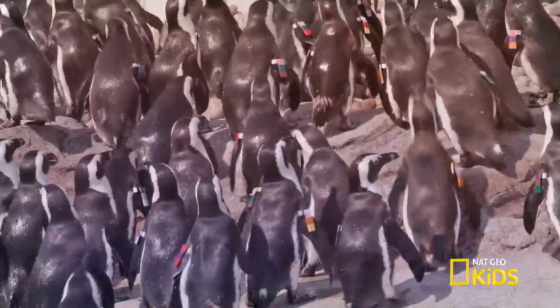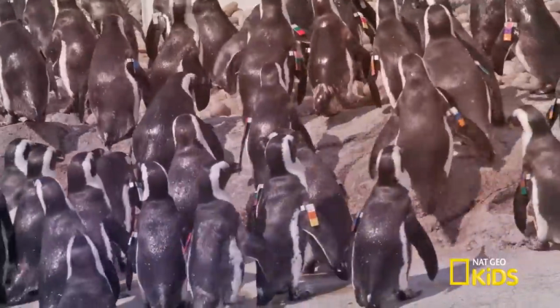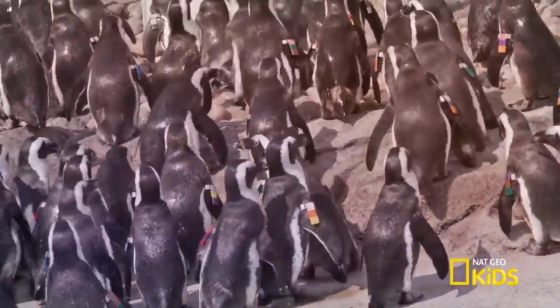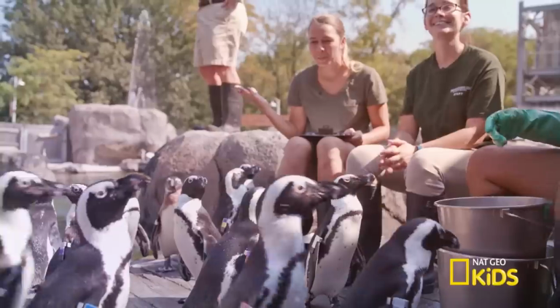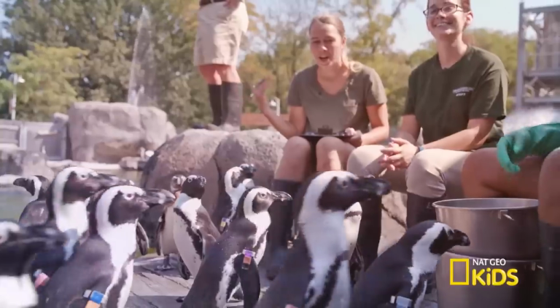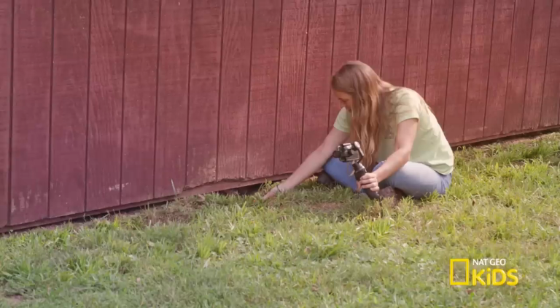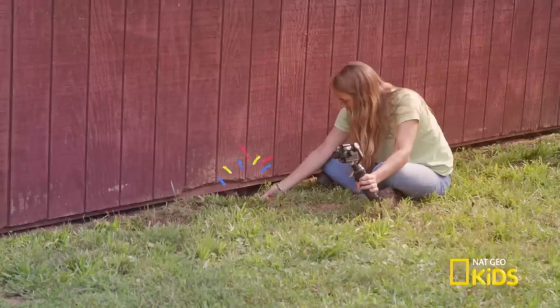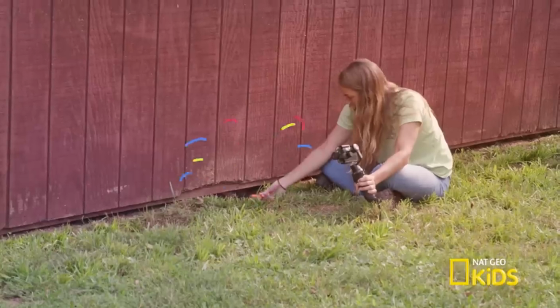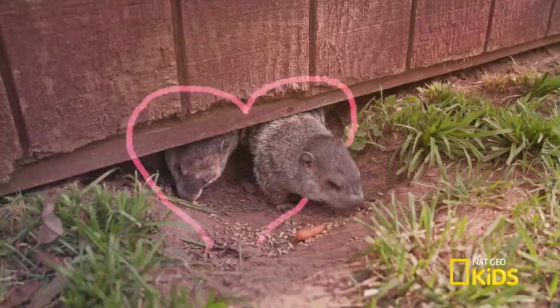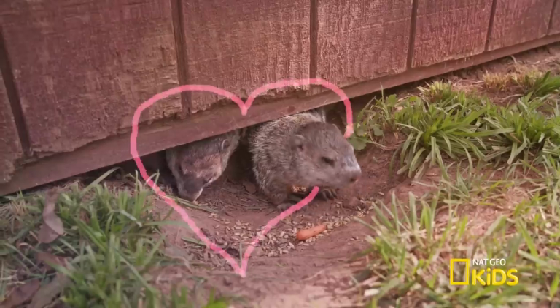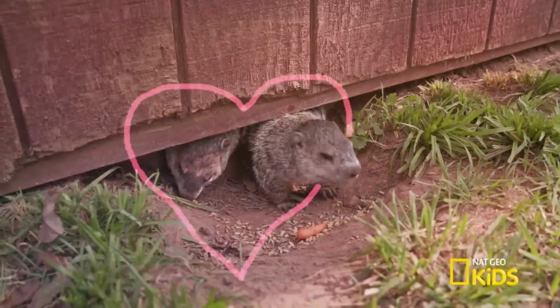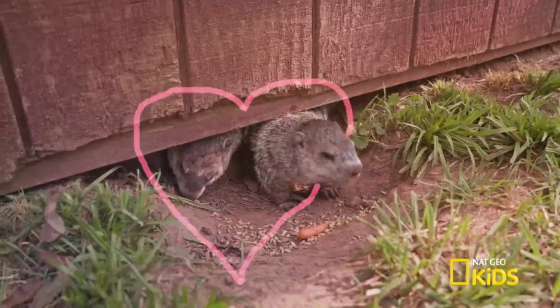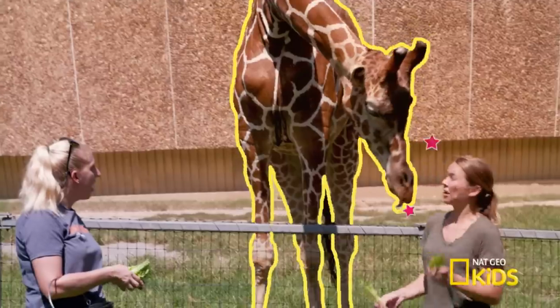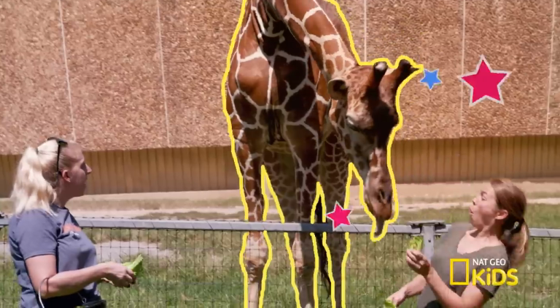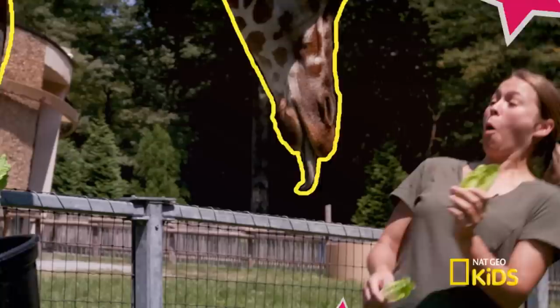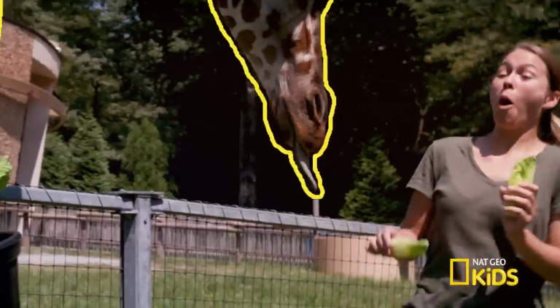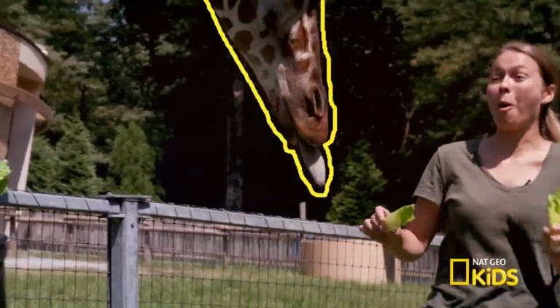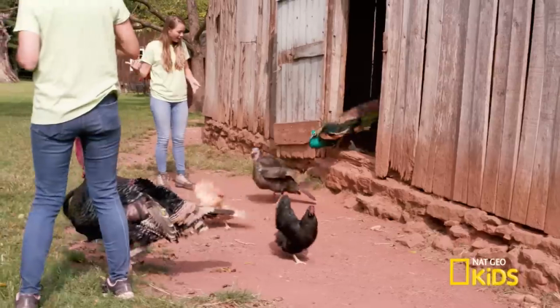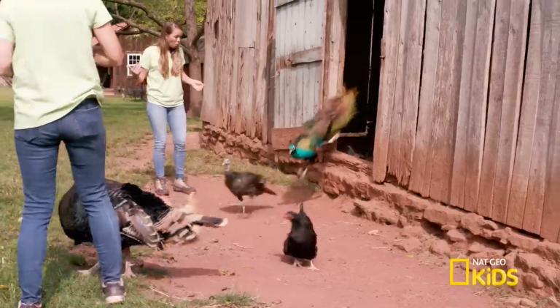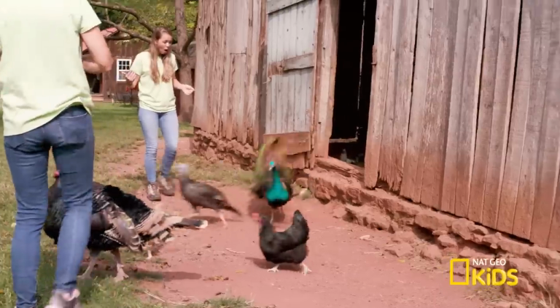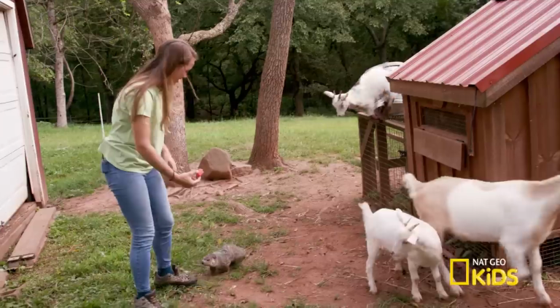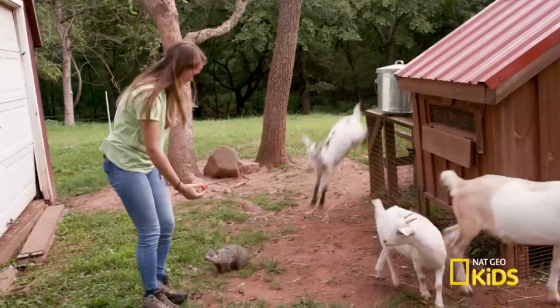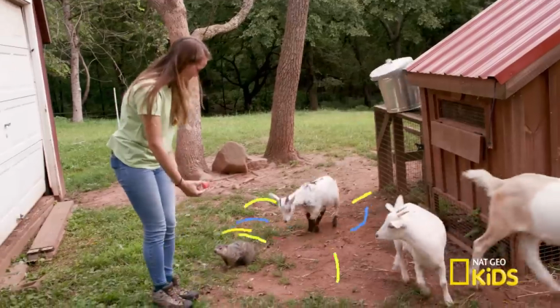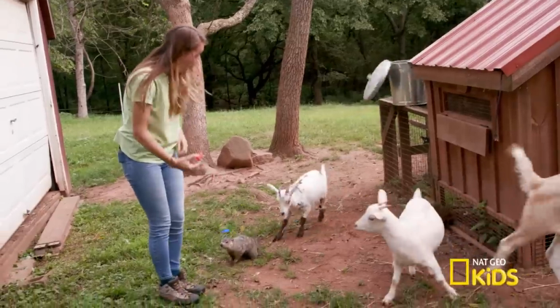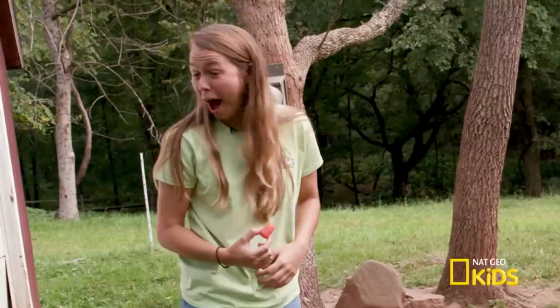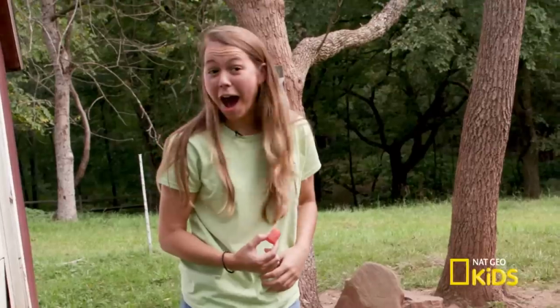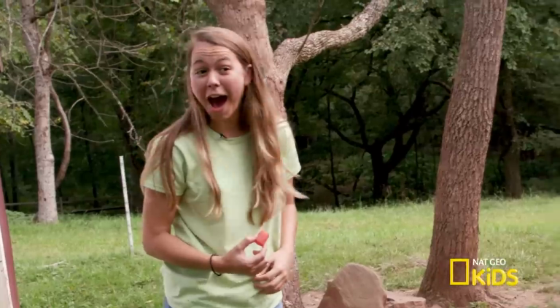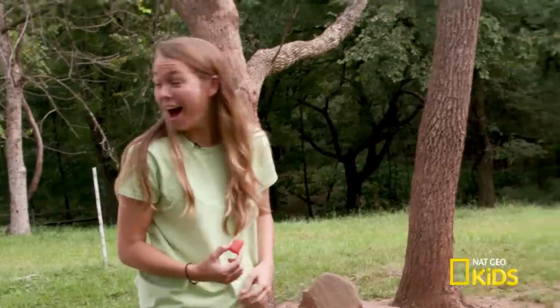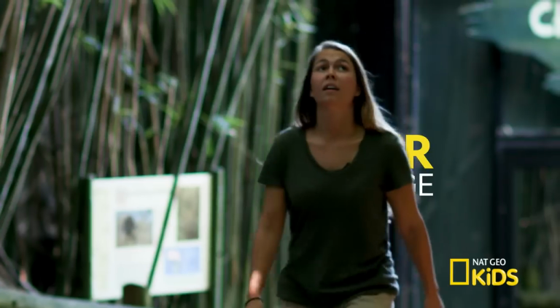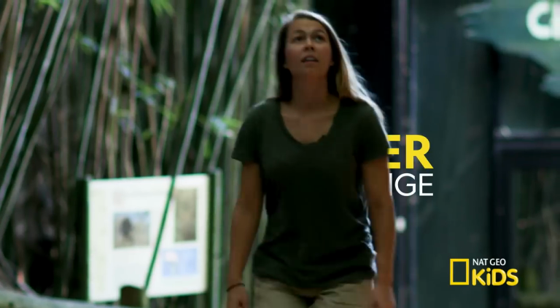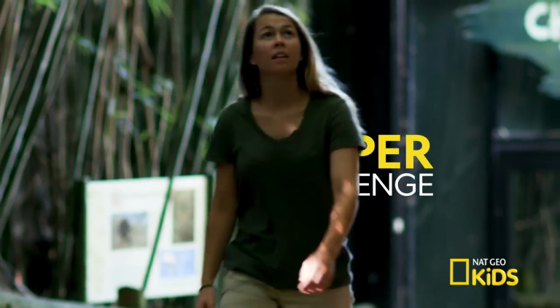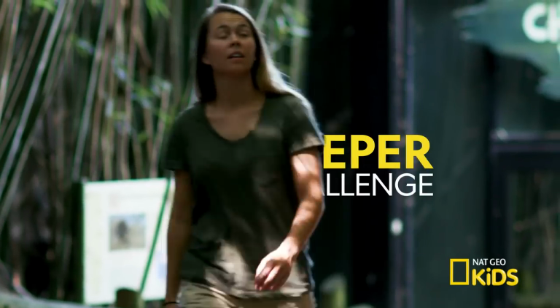Welcome to the party! There's two! So cute!